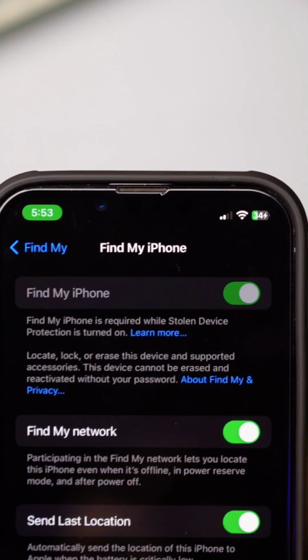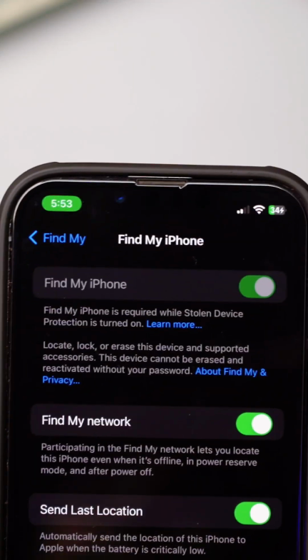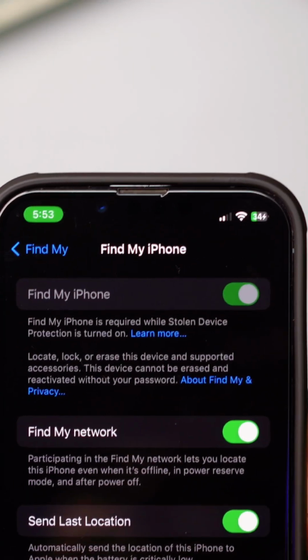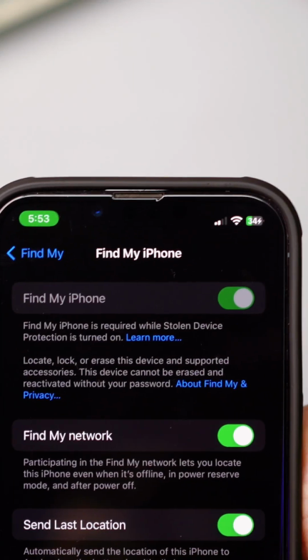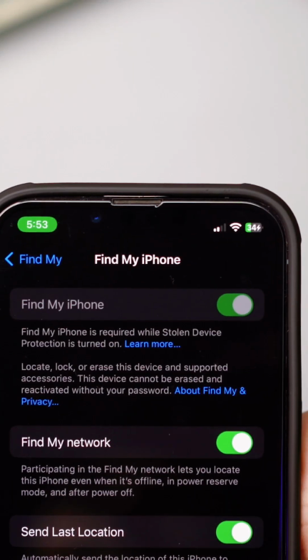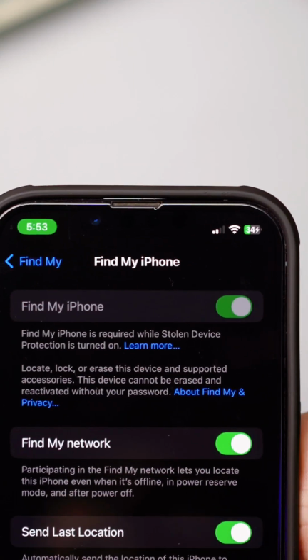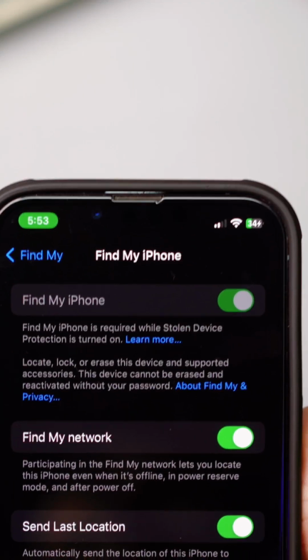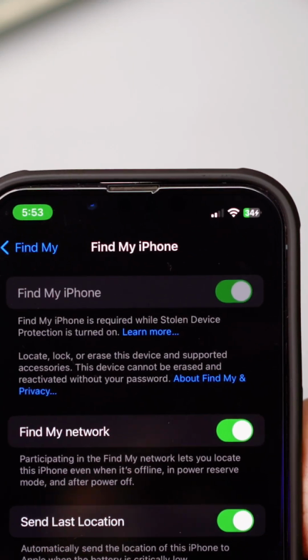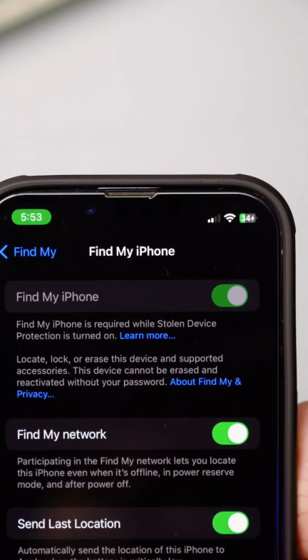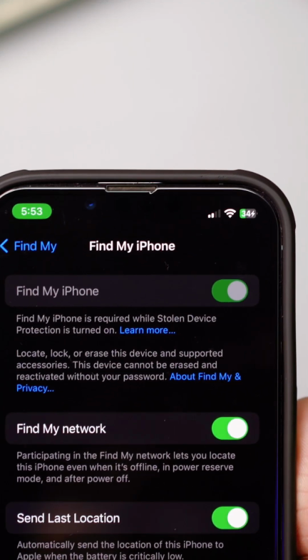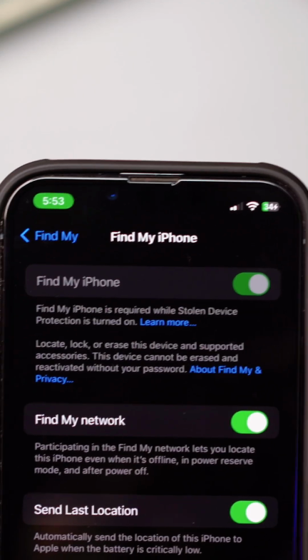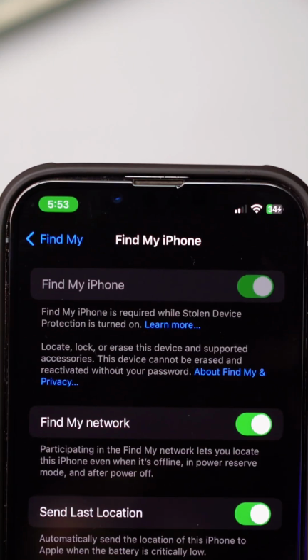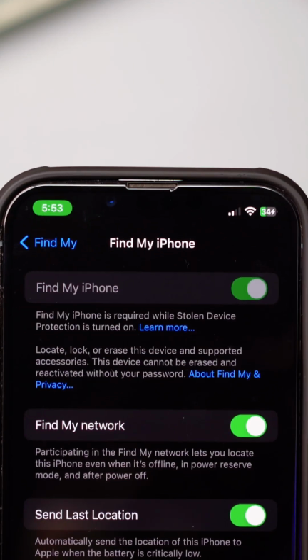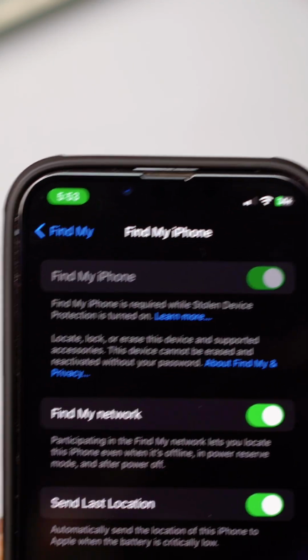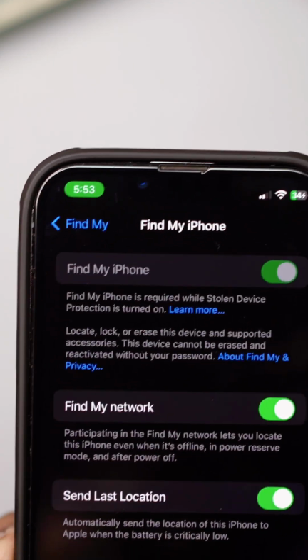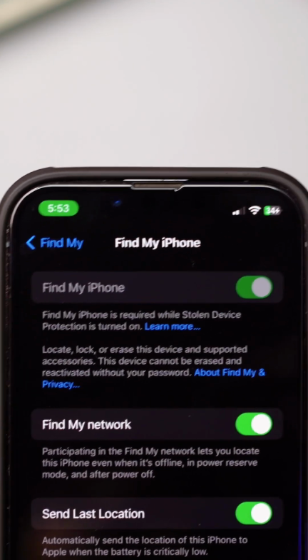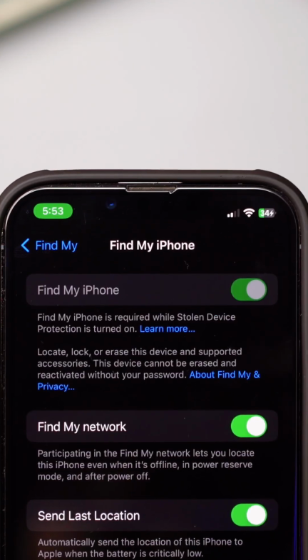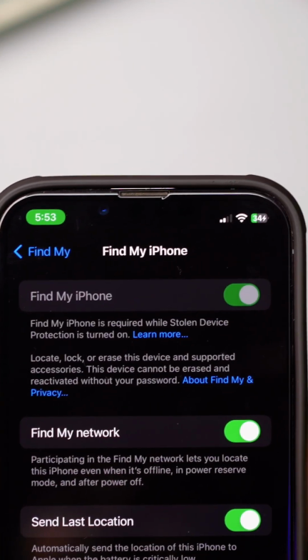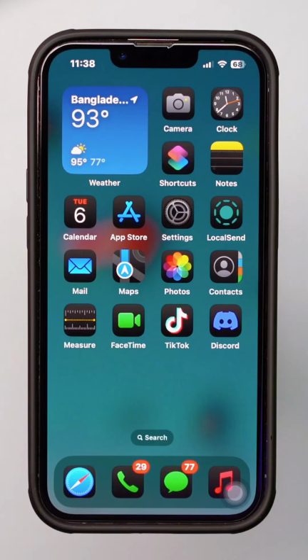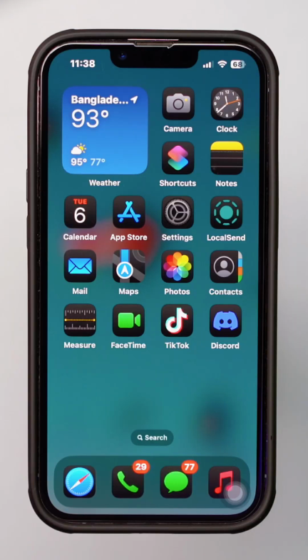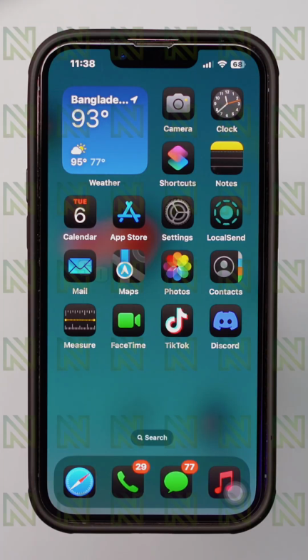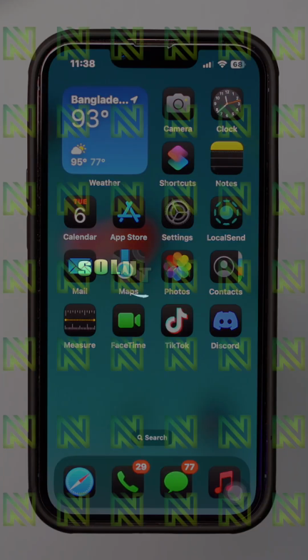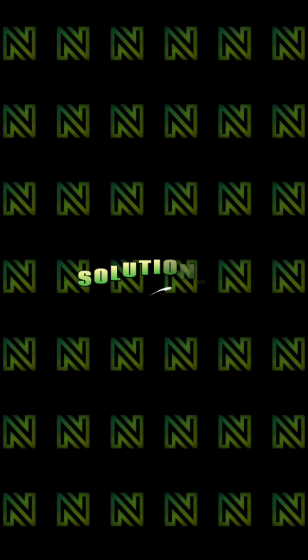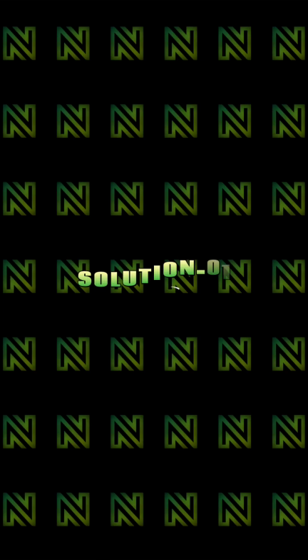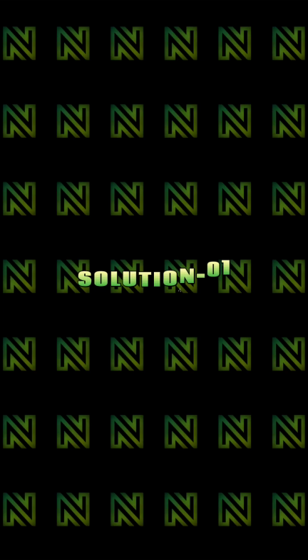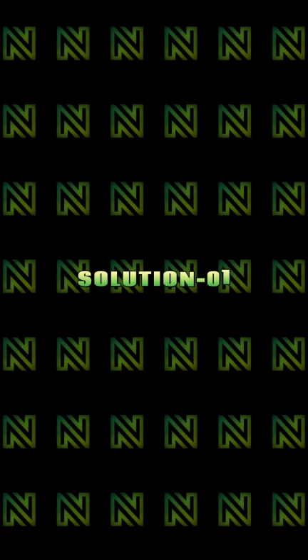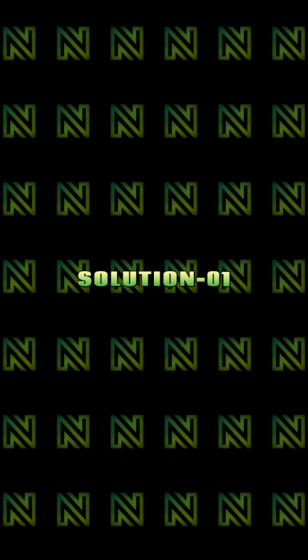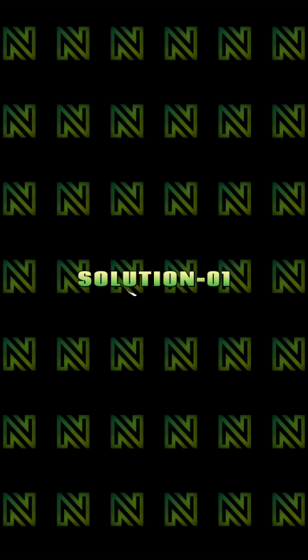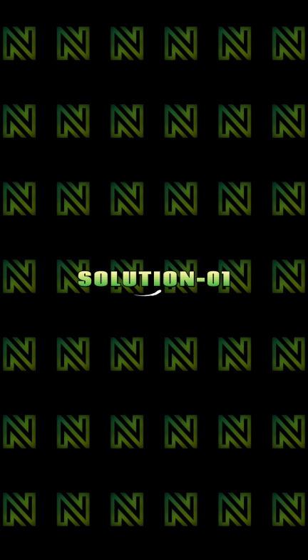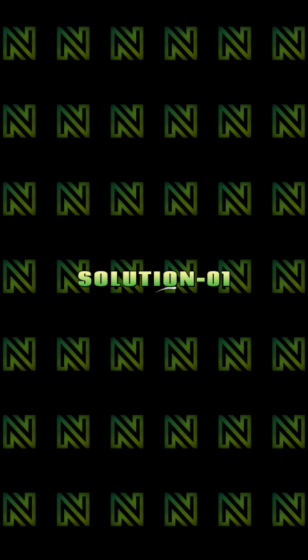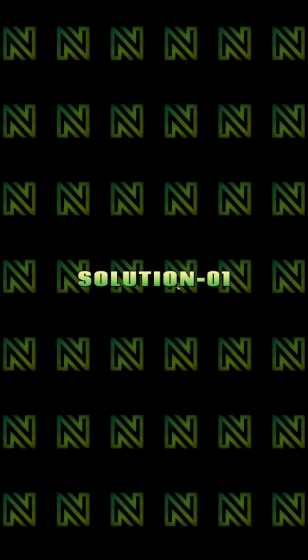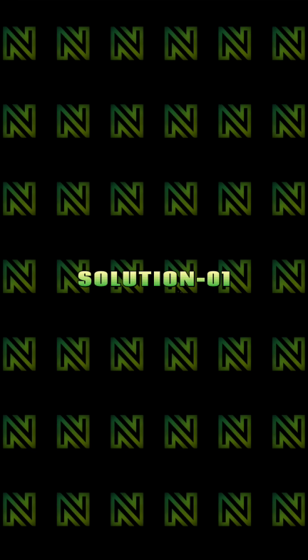Is the Find My iPhone option grayed out on your device? Solution 1: Check iCloud Settings.